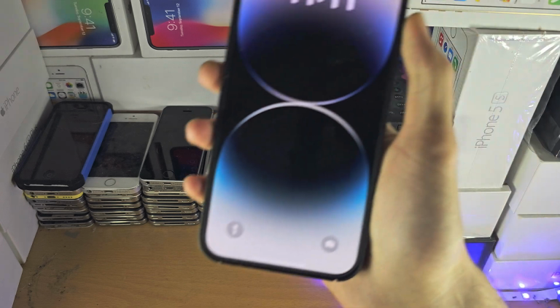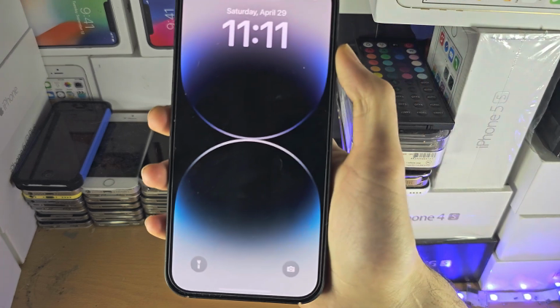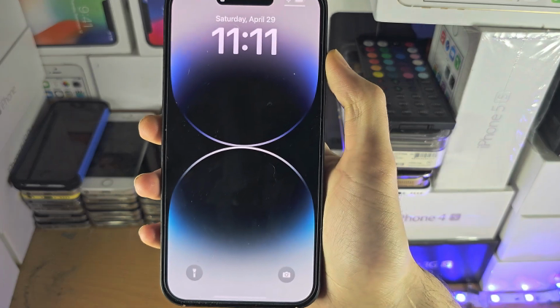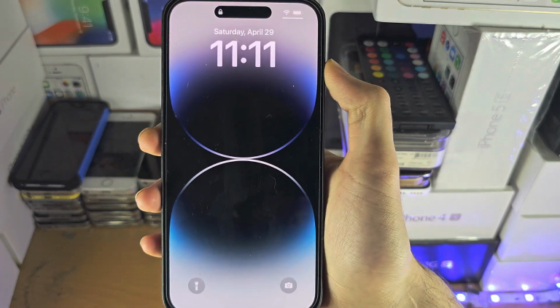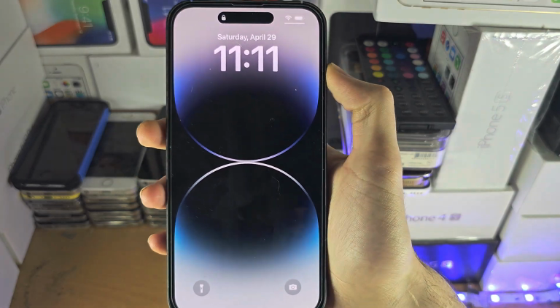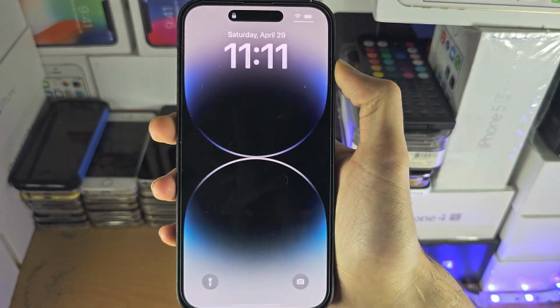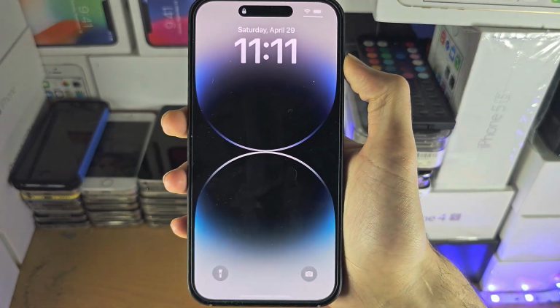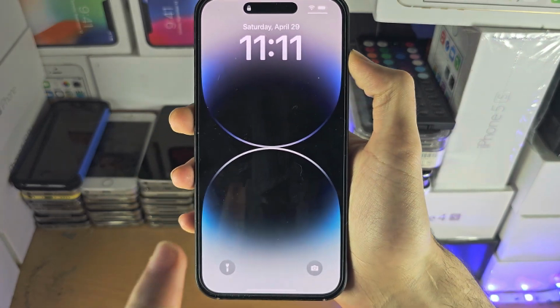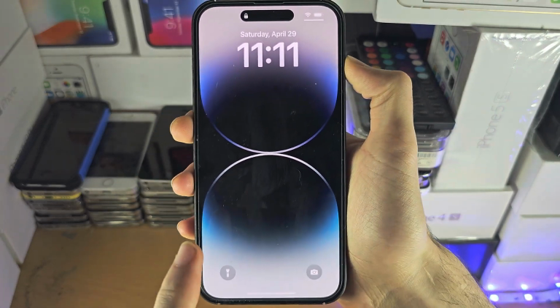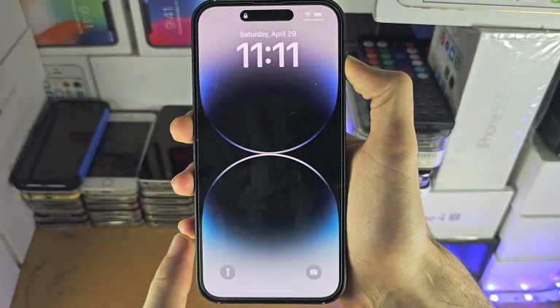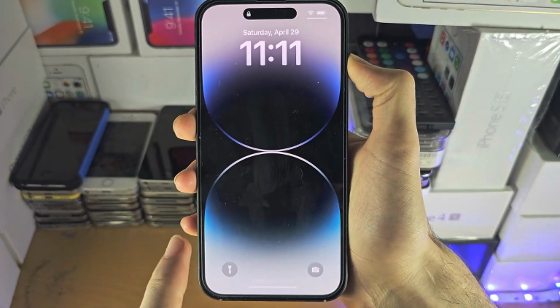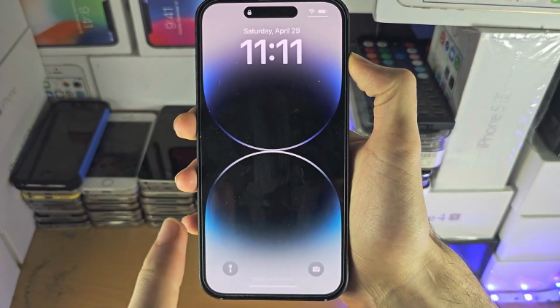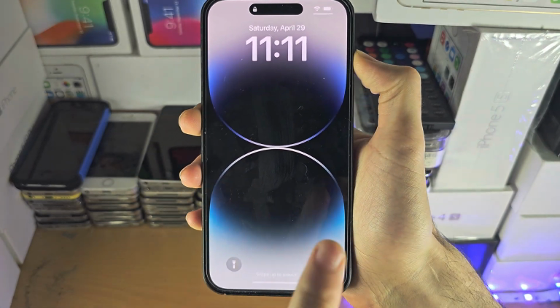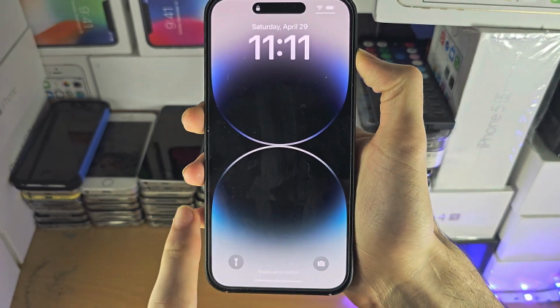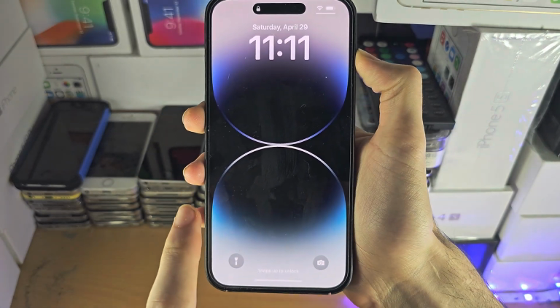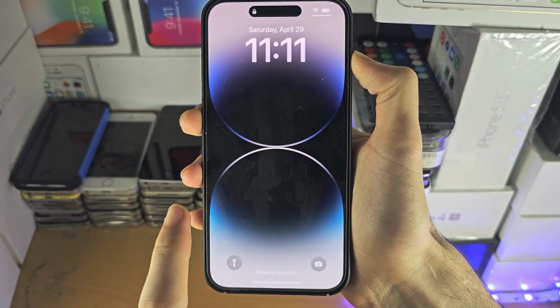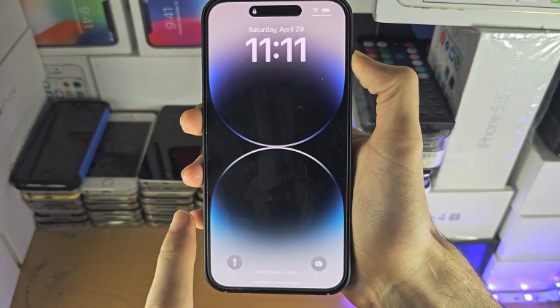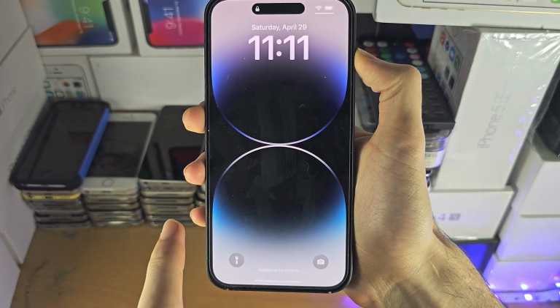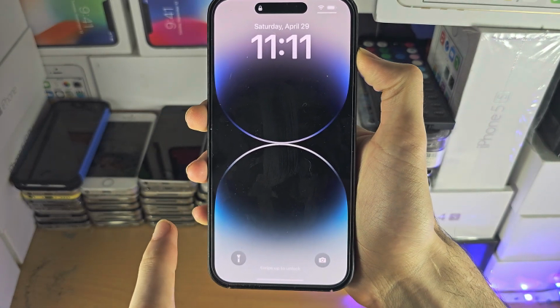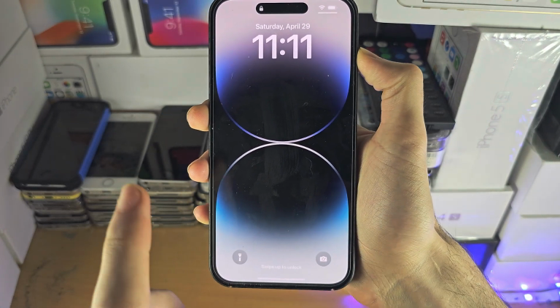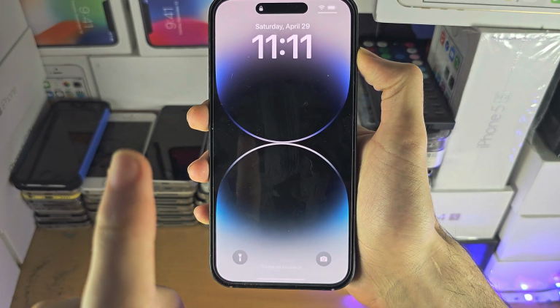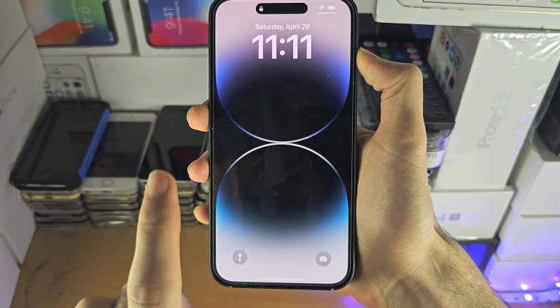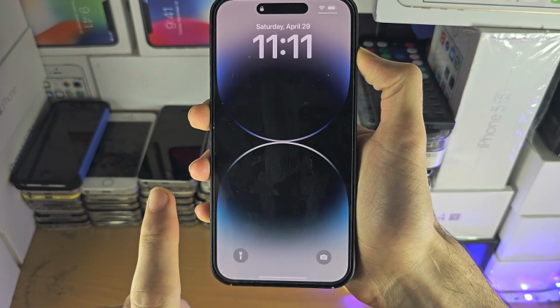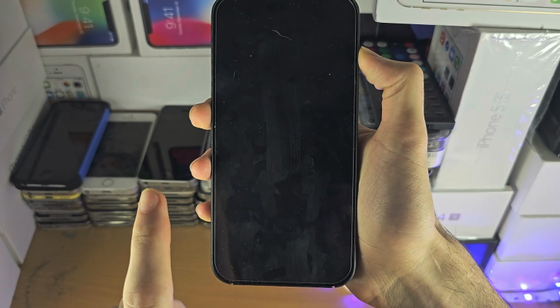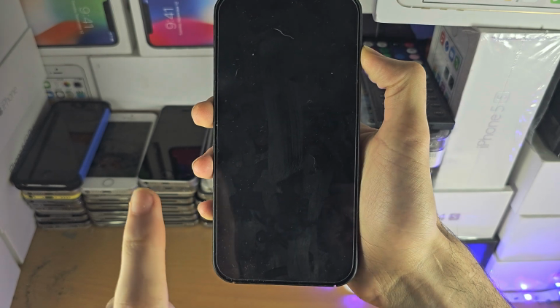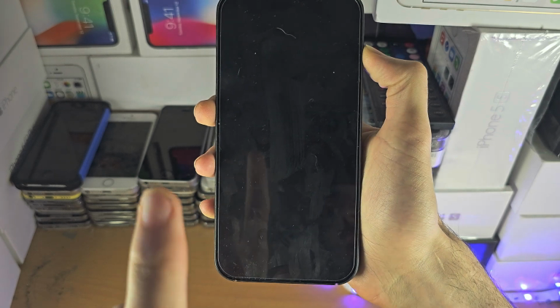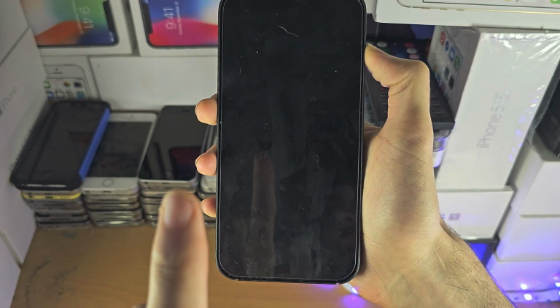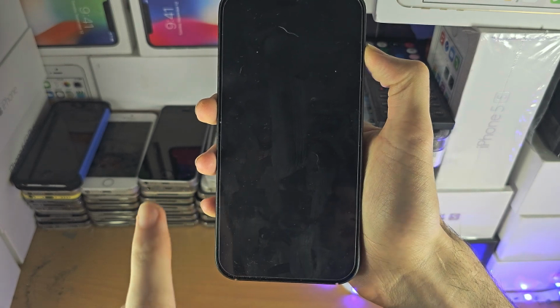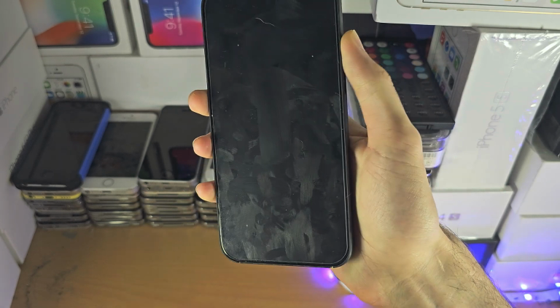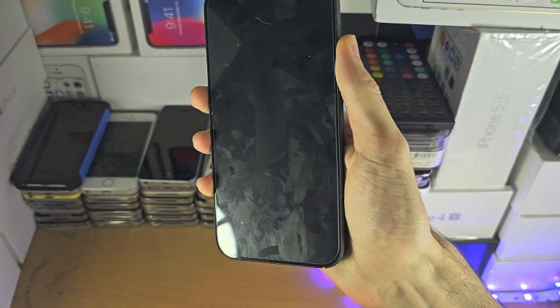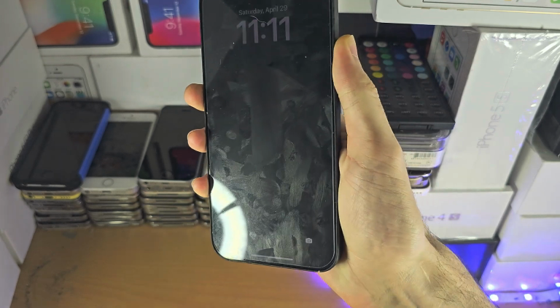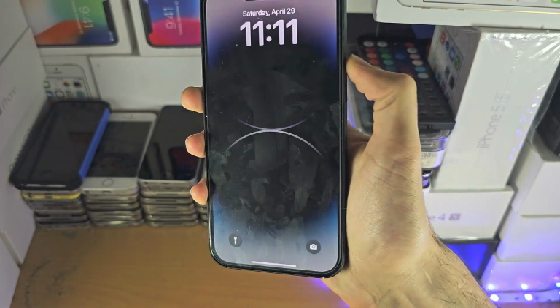Welcome everyone. To trust an iPhone with a broken screen, there's only one method and that is with VoiceOver.